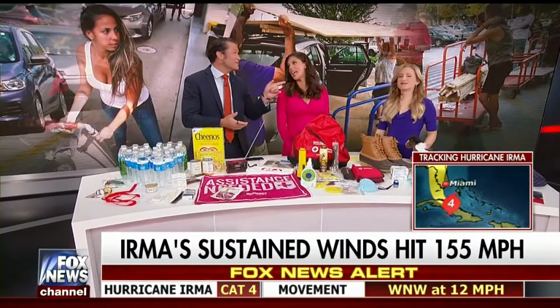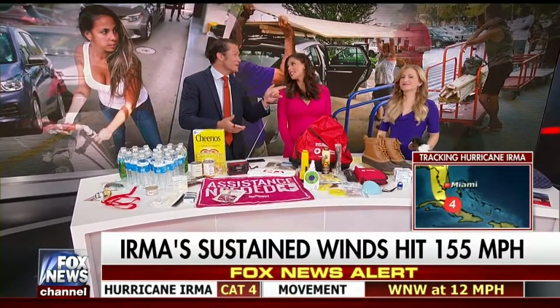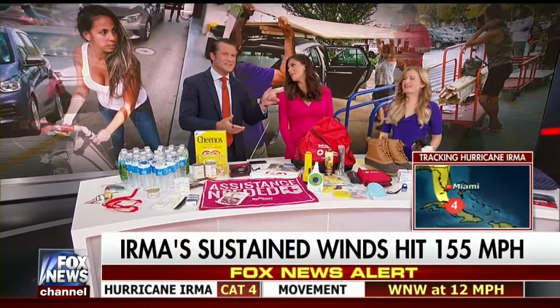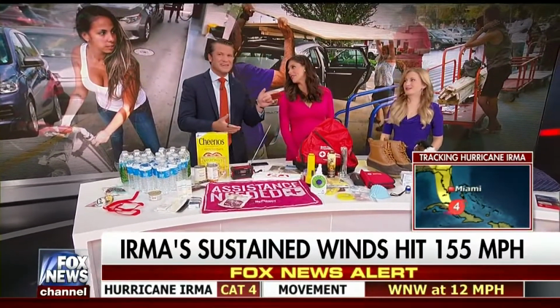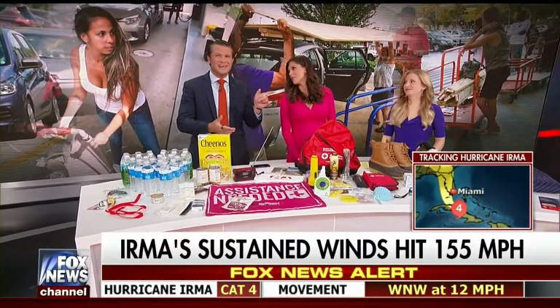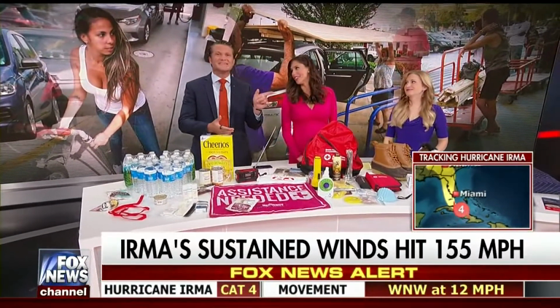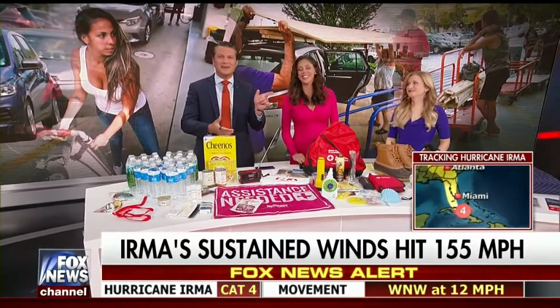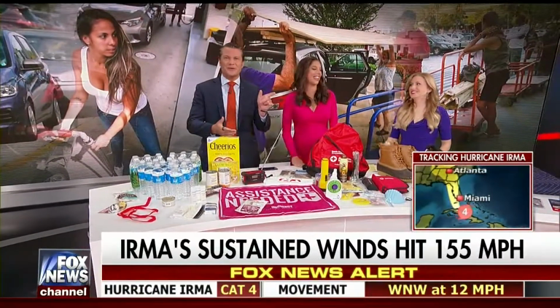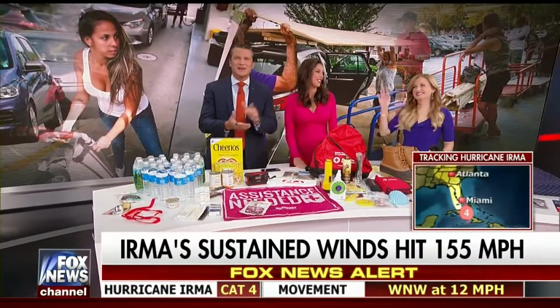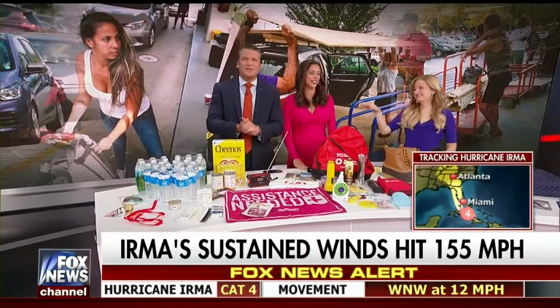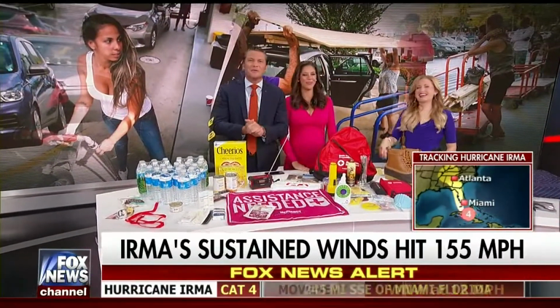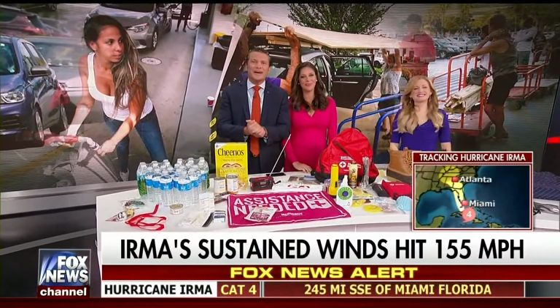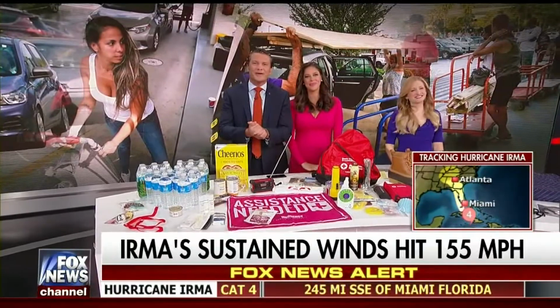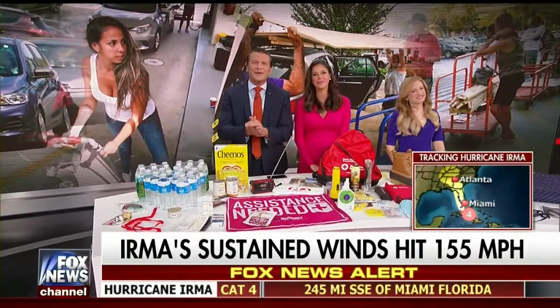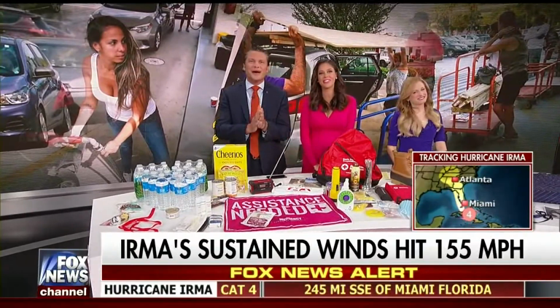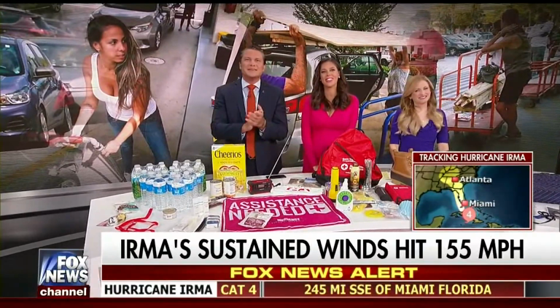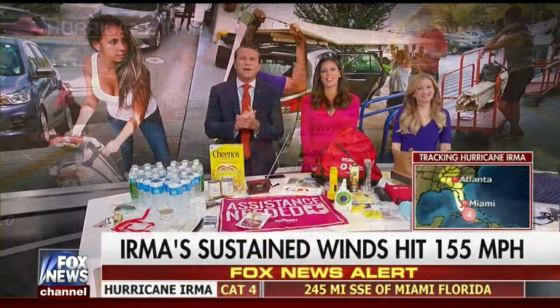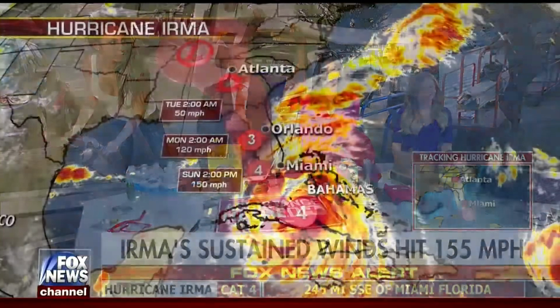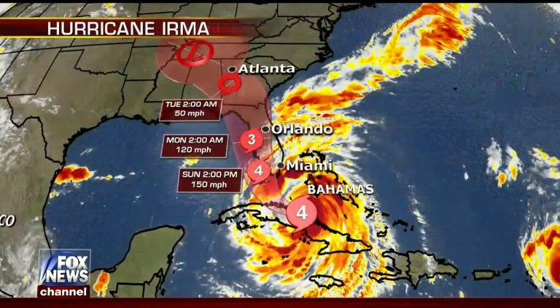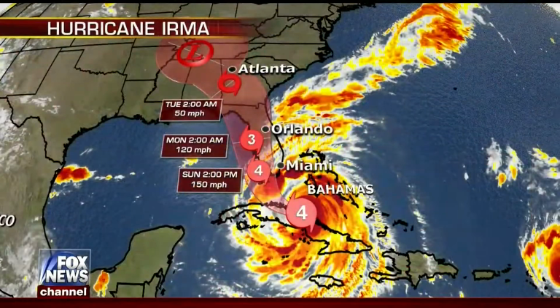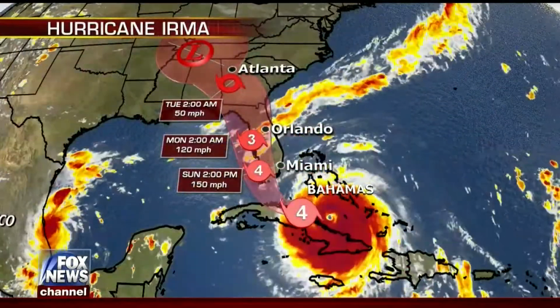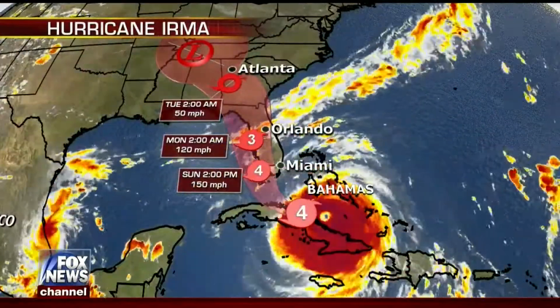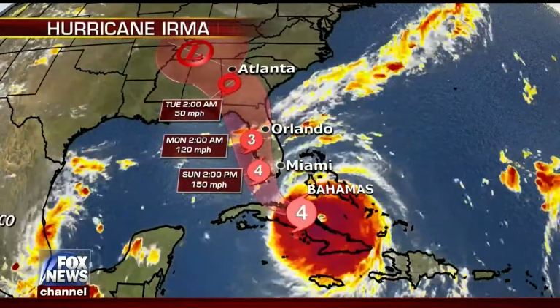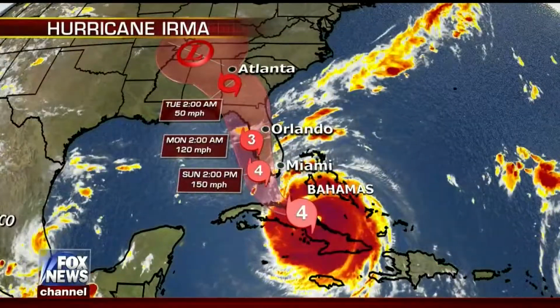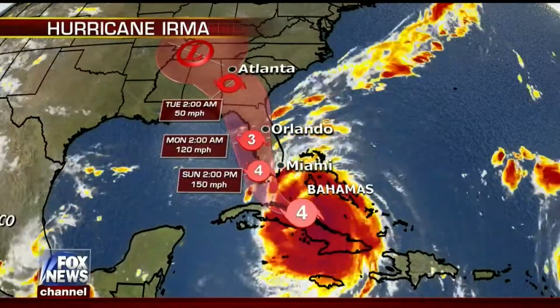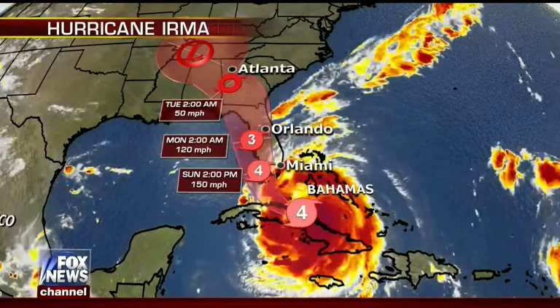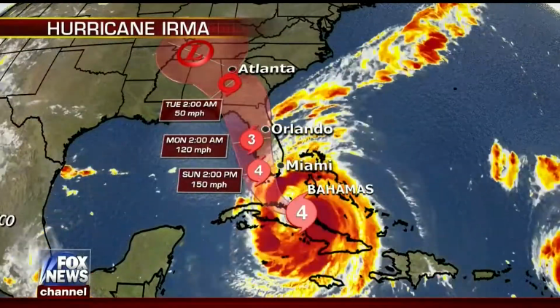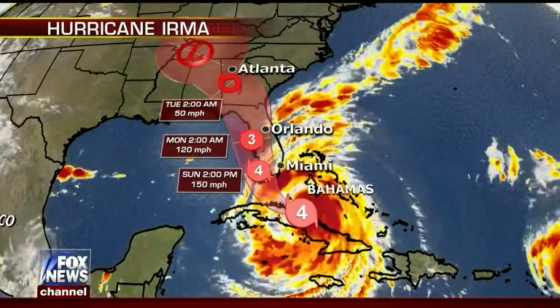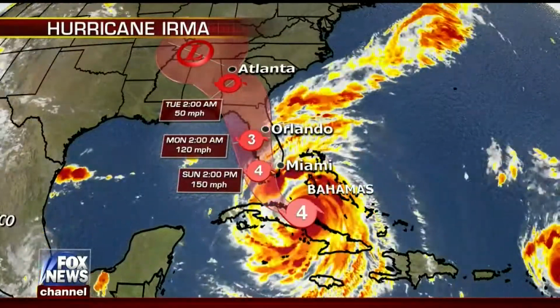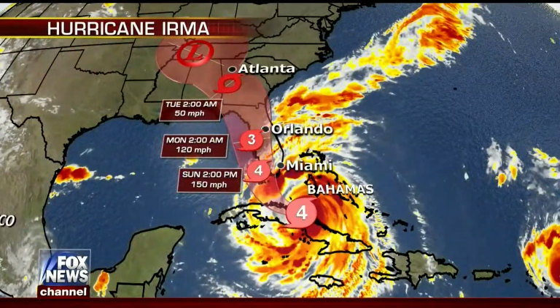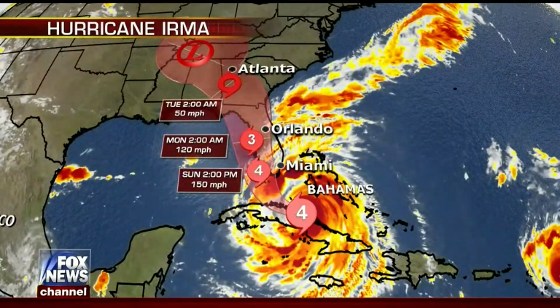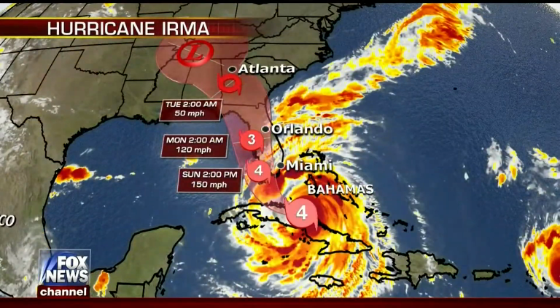And some meat of some sort, of course. Thank you, Cheryl. We're tracking Hurricane Irma as it barrels toward Florida — Rick has the latest on the storm's path next.